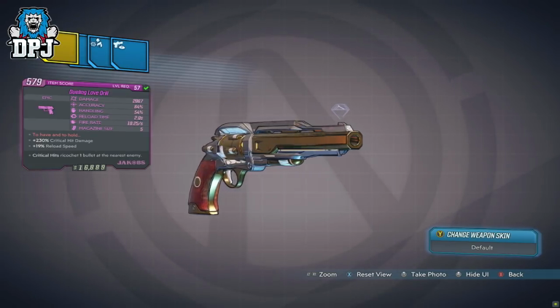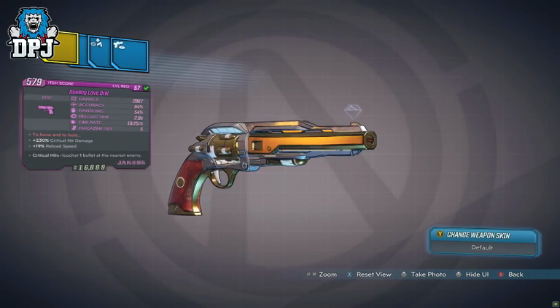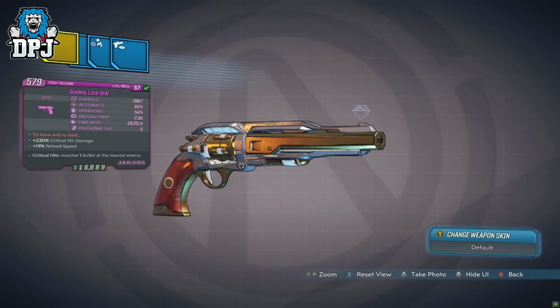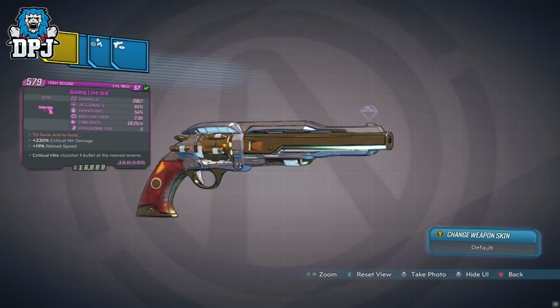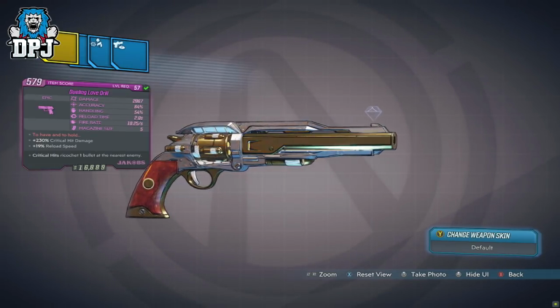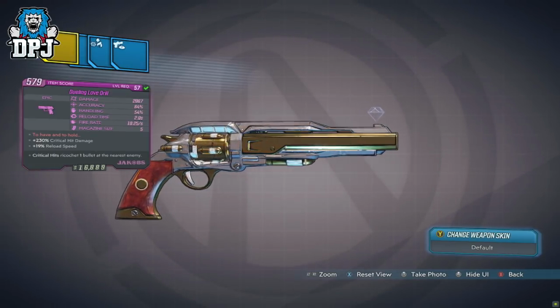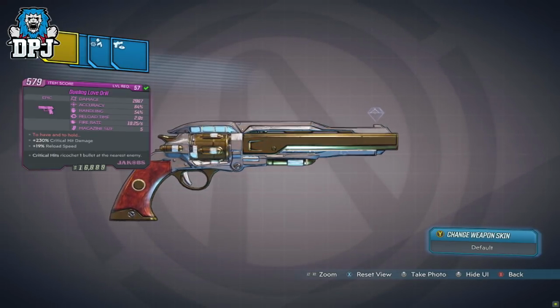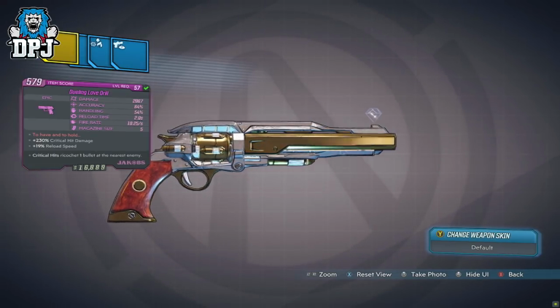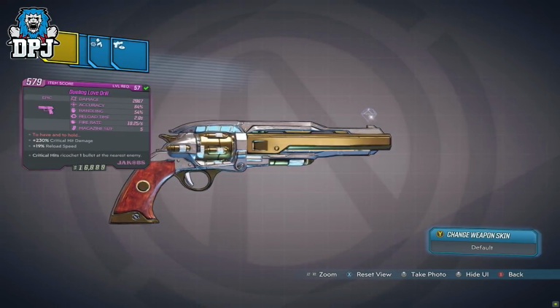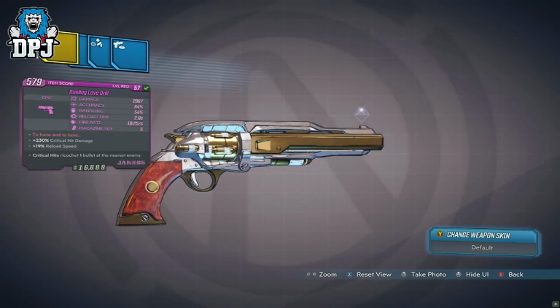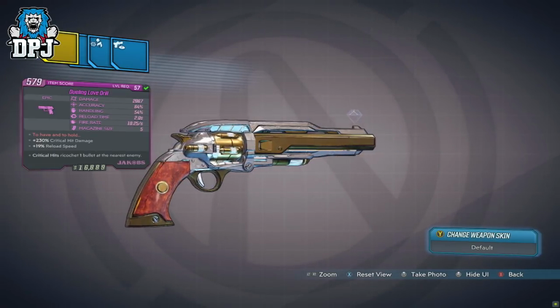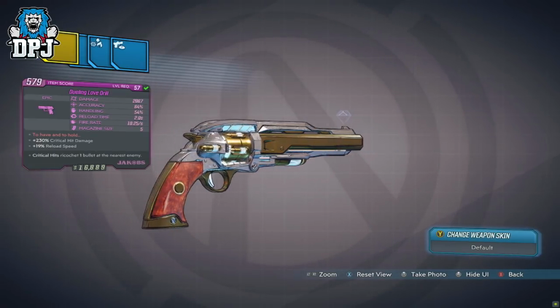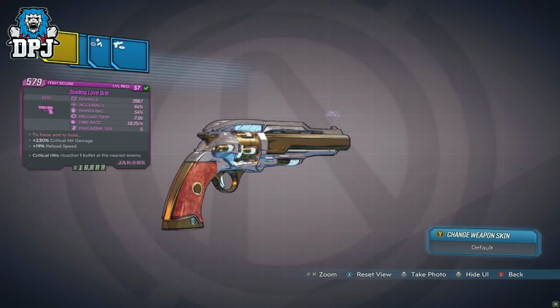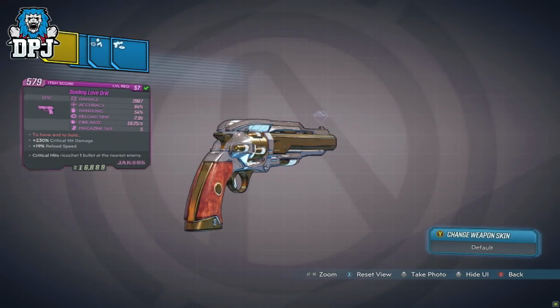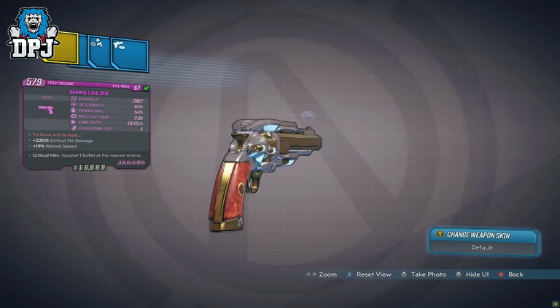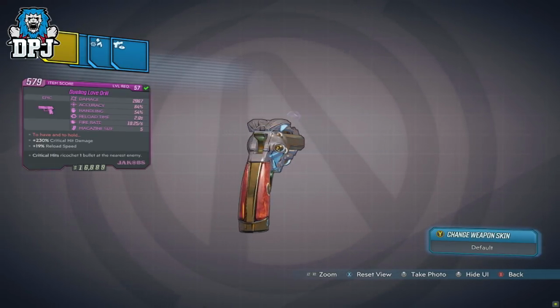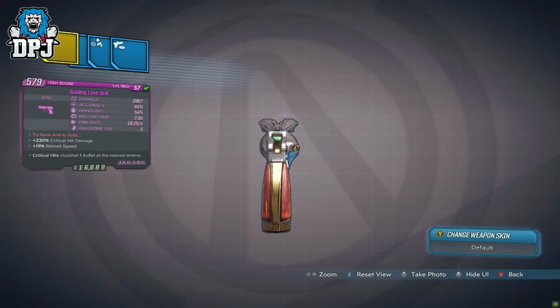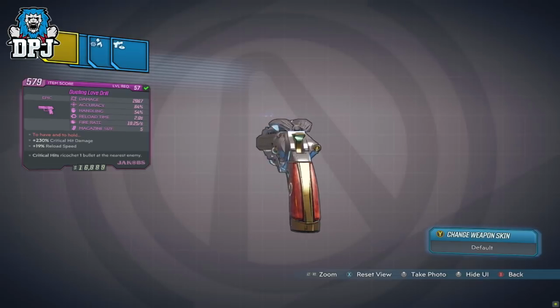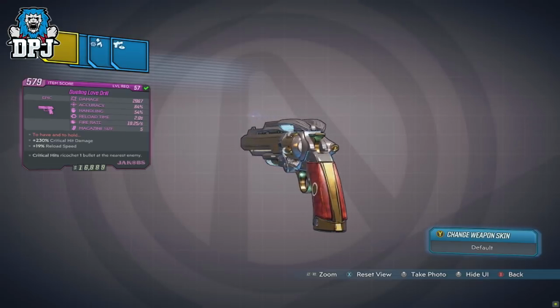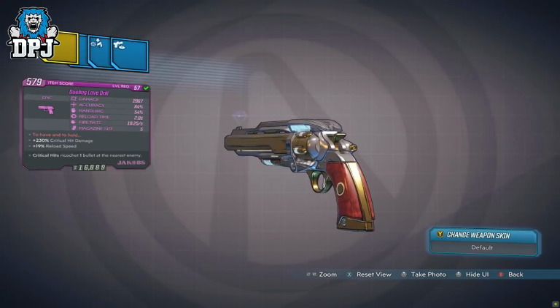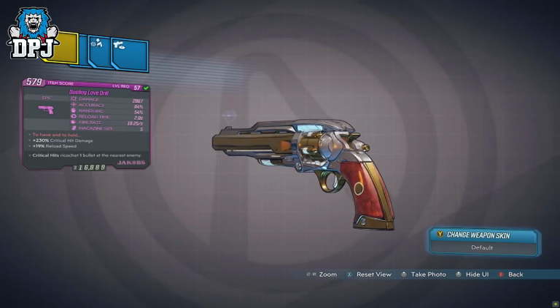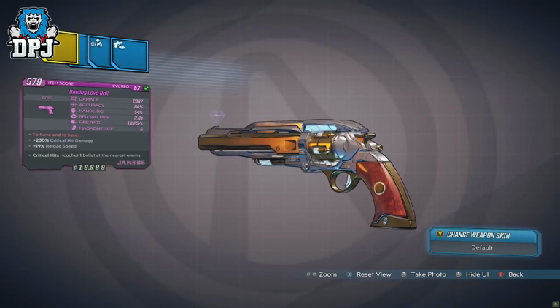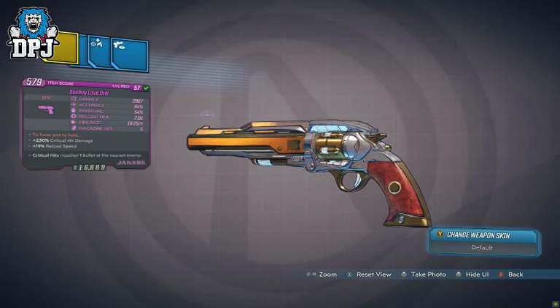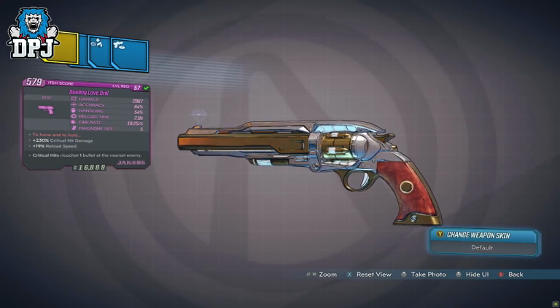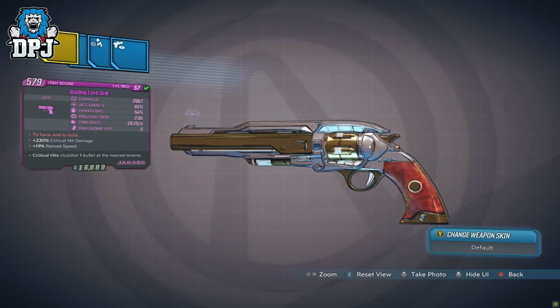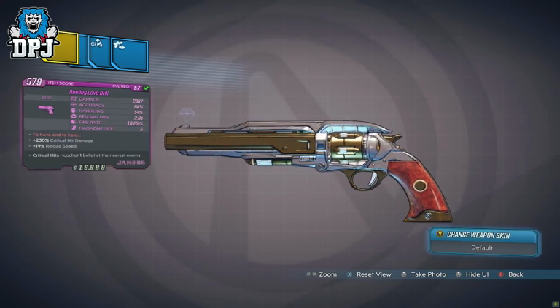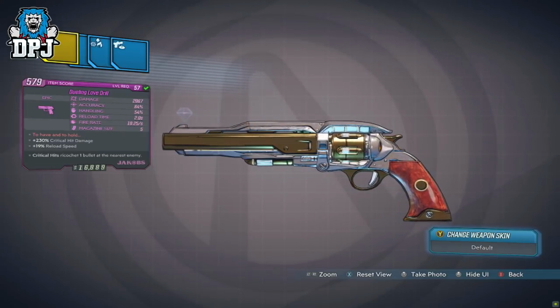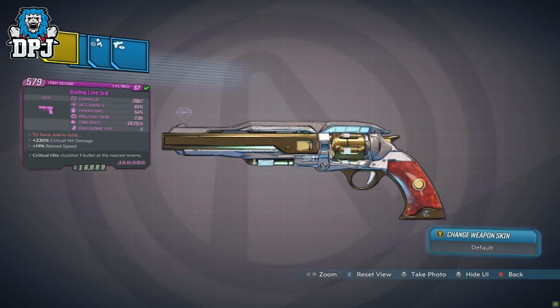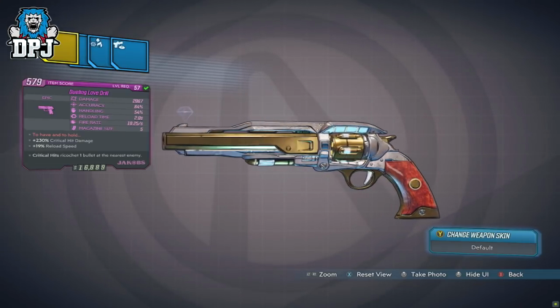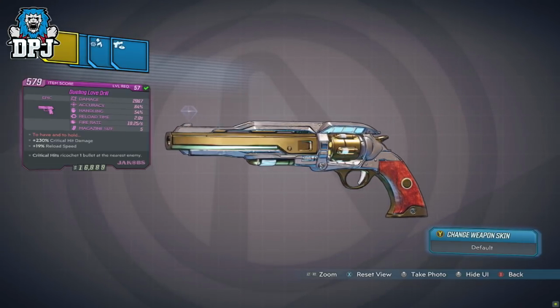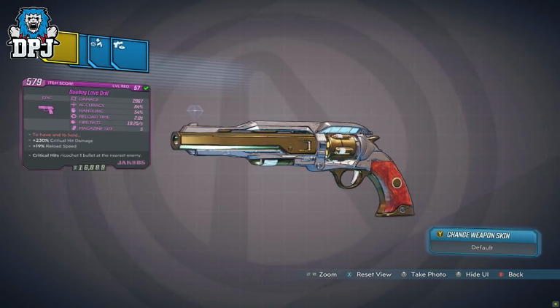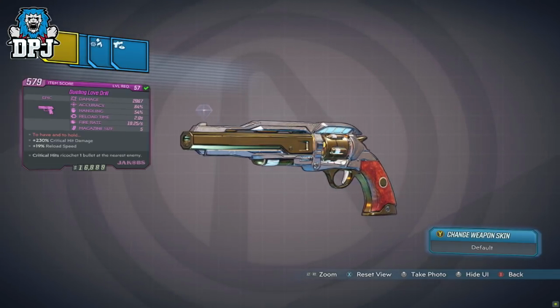With that plus 230% critical hit damage, this weapon does pack an almighty punch.